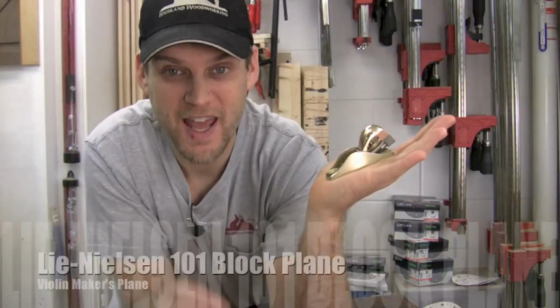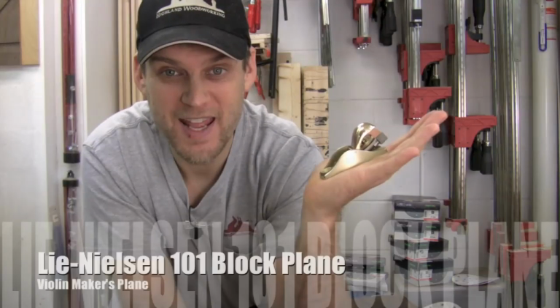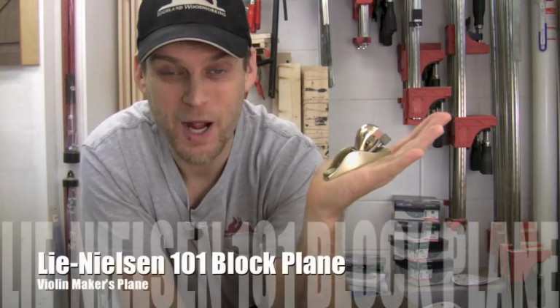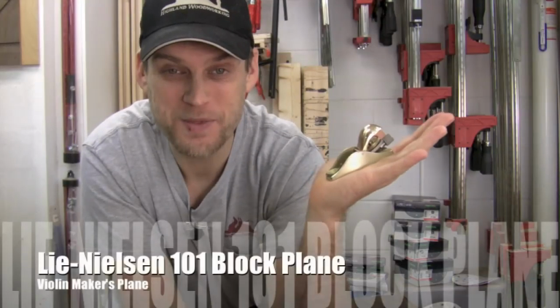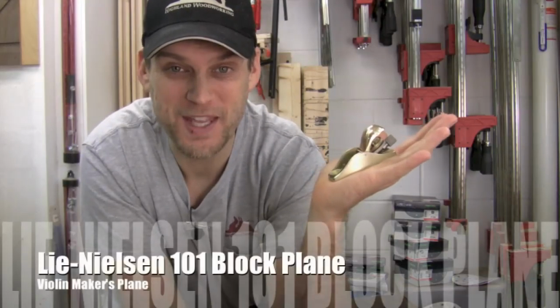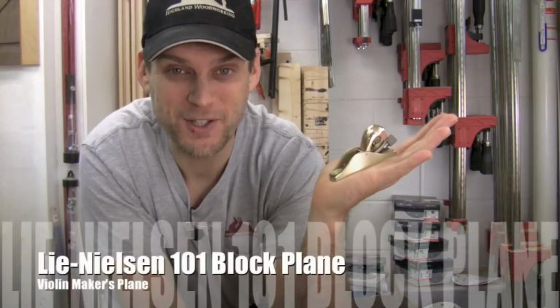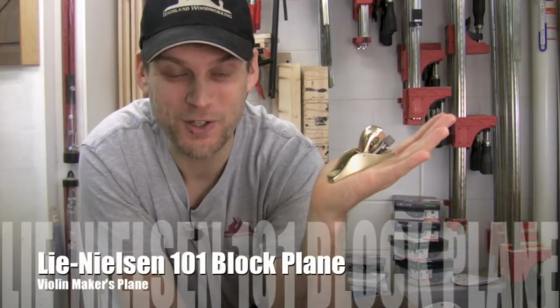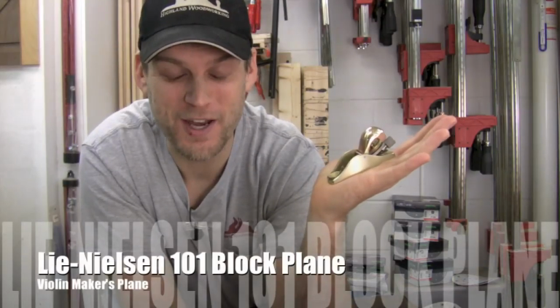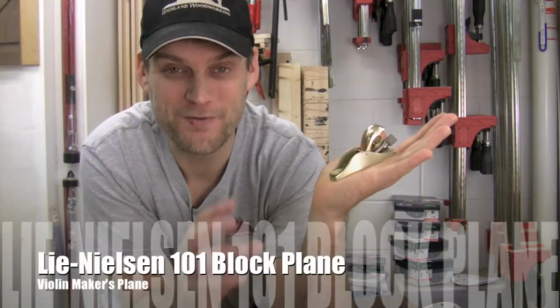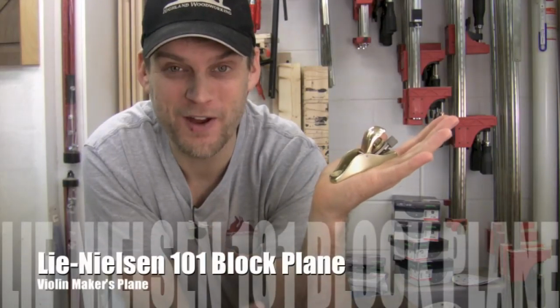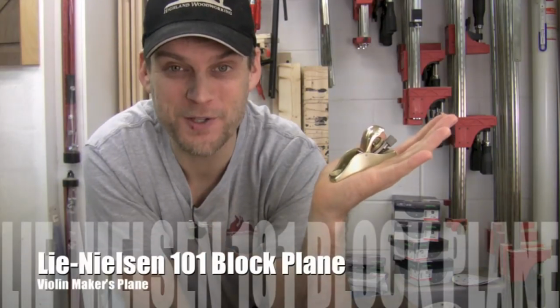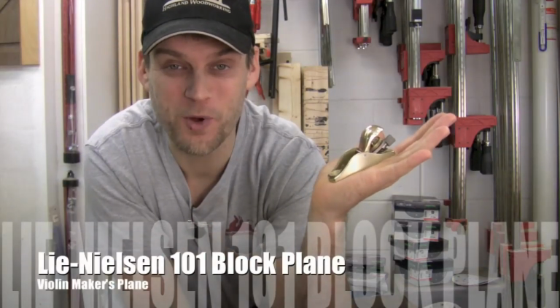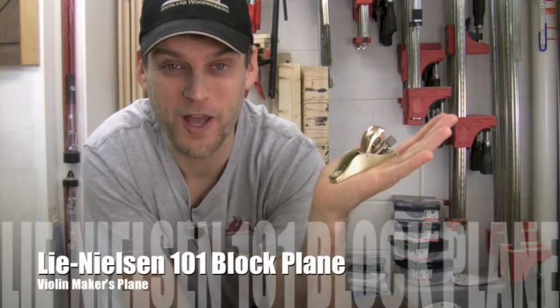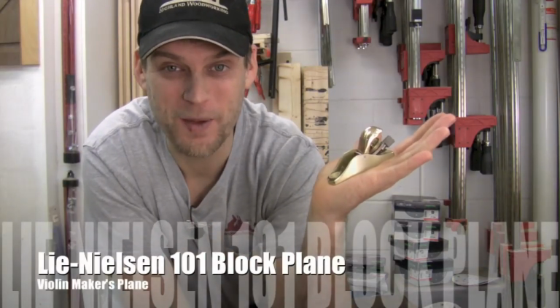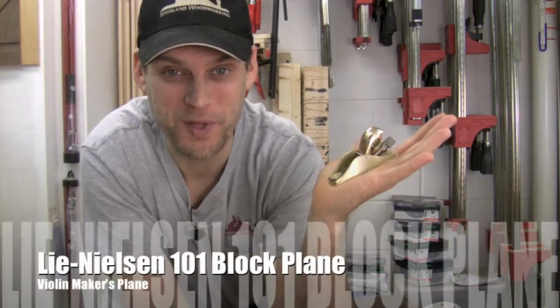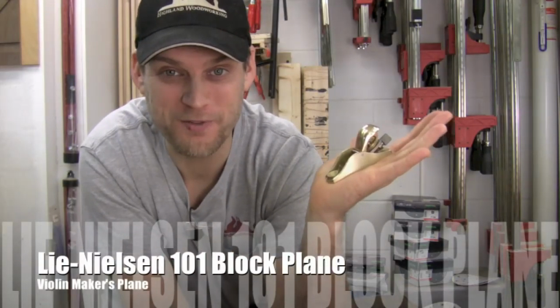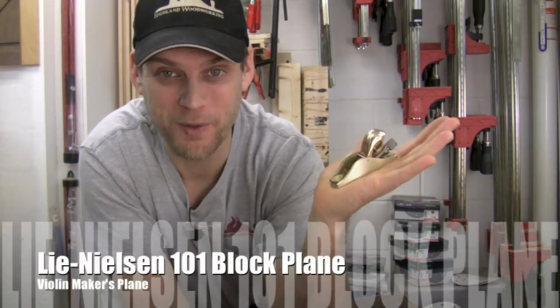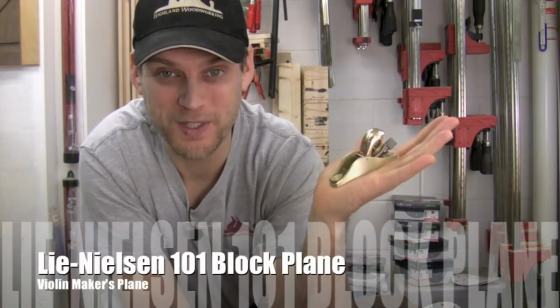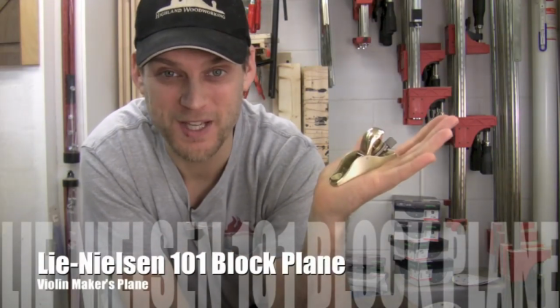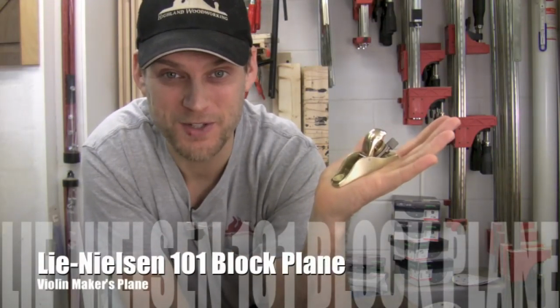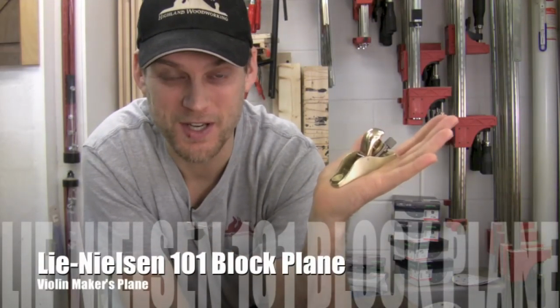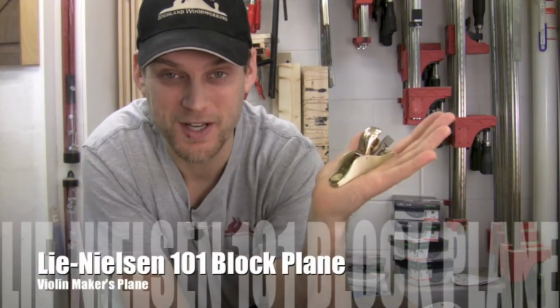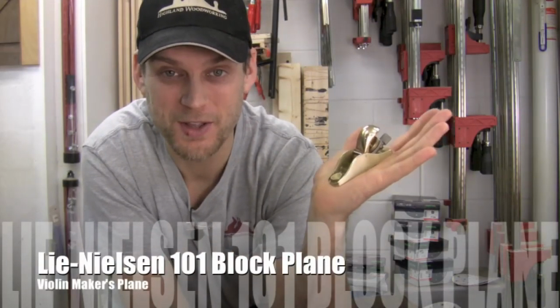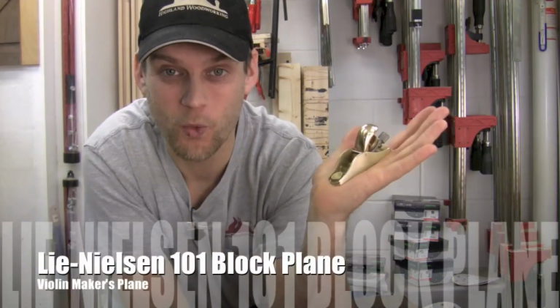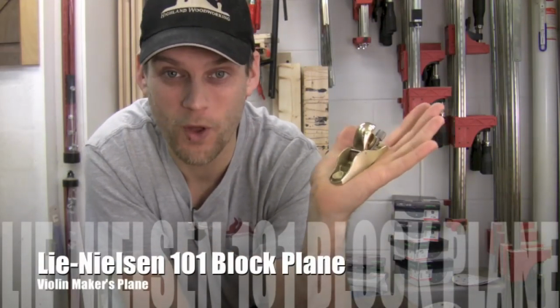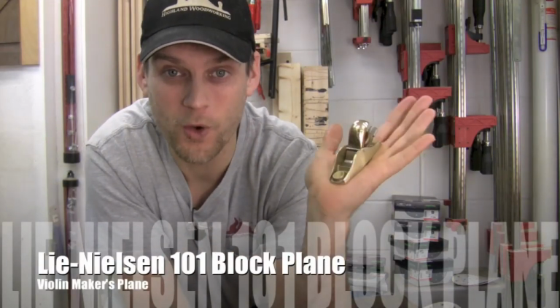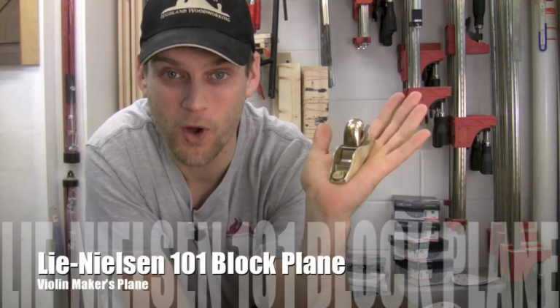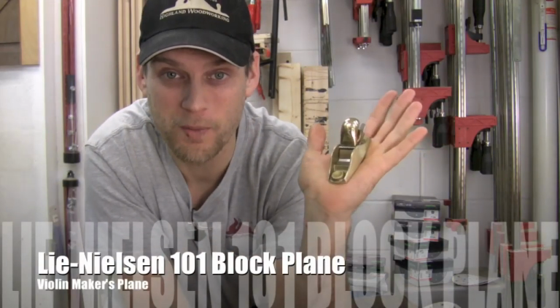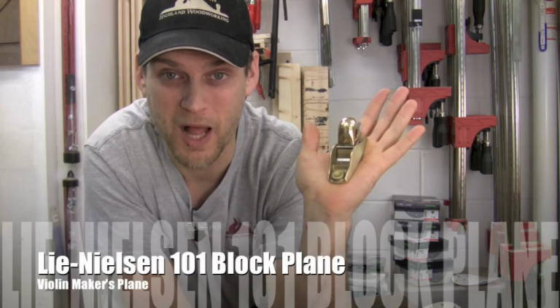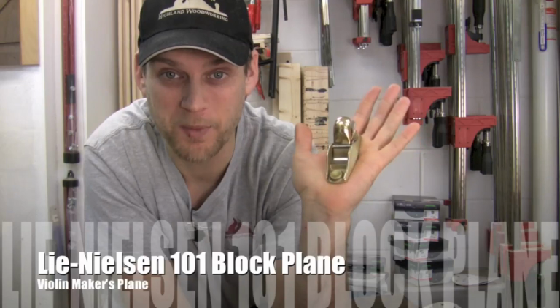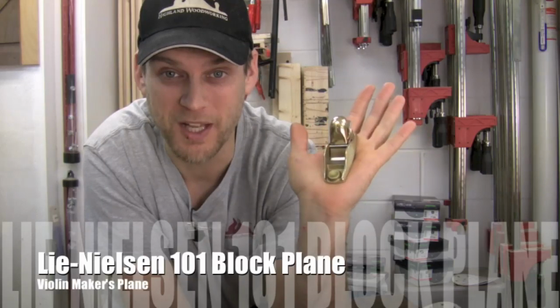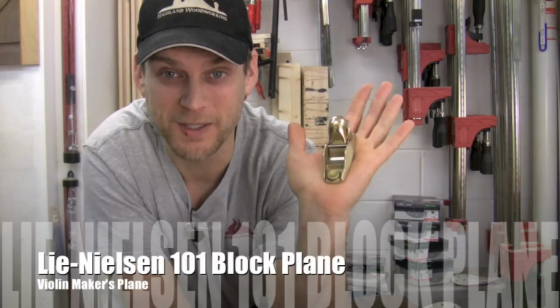Today I'm taking a look at a very small hand plane from Lee Nielsen, the 101 Block Plane.